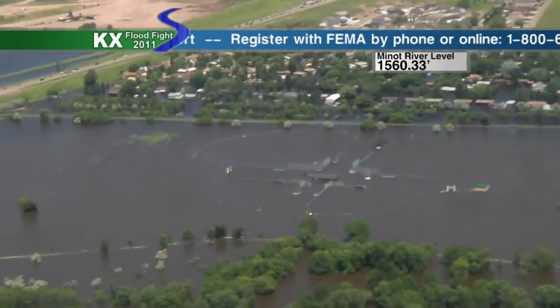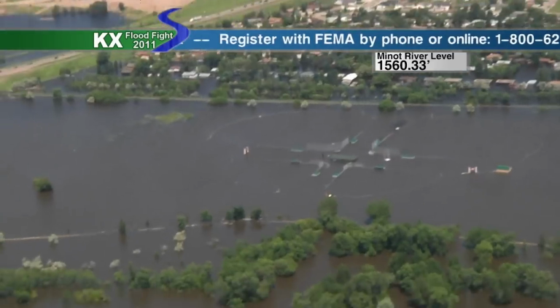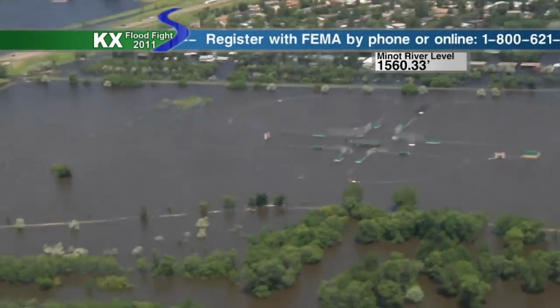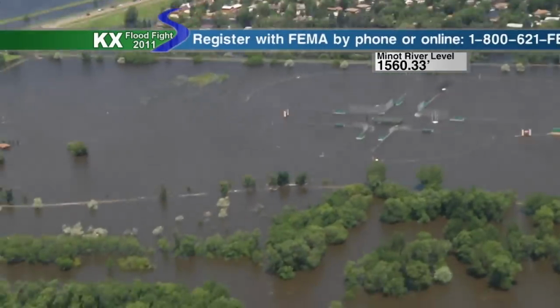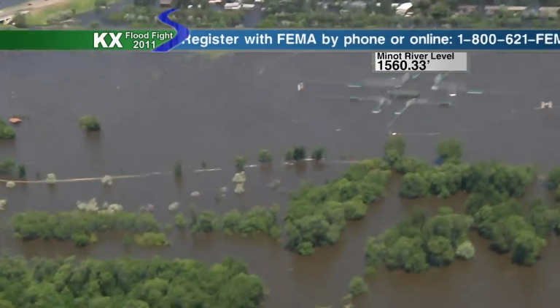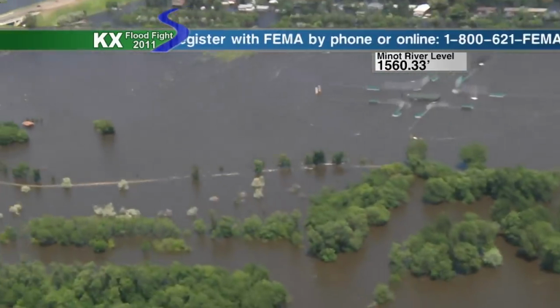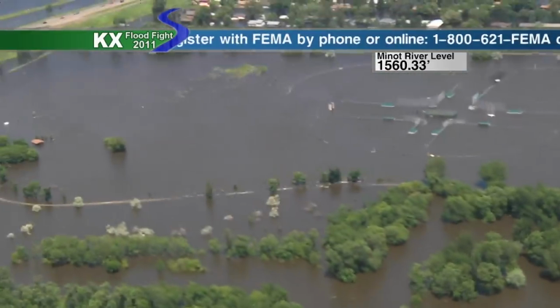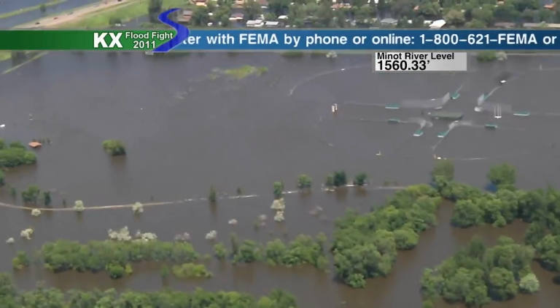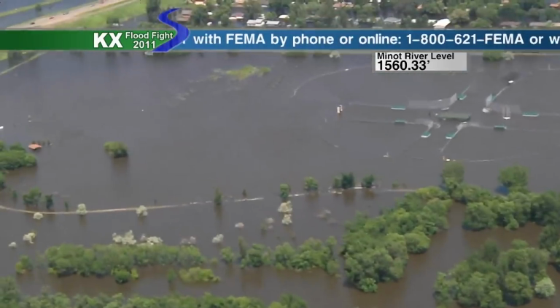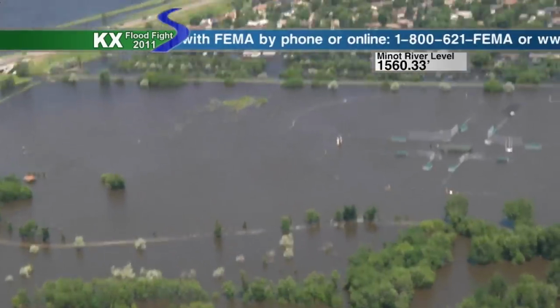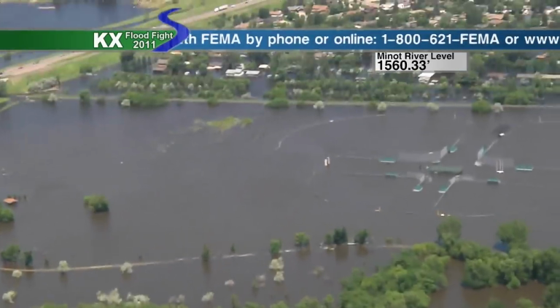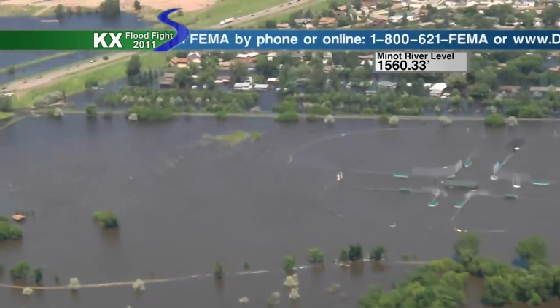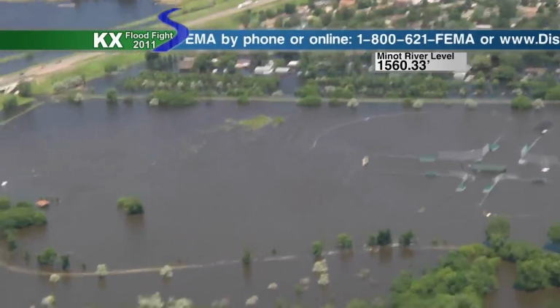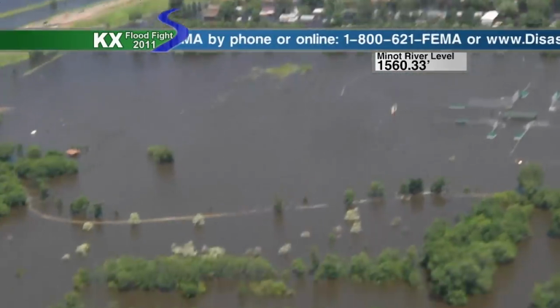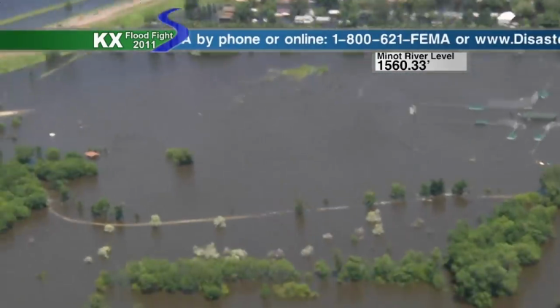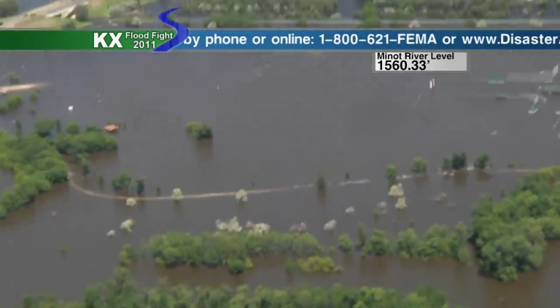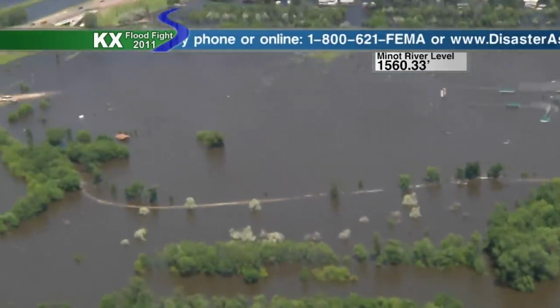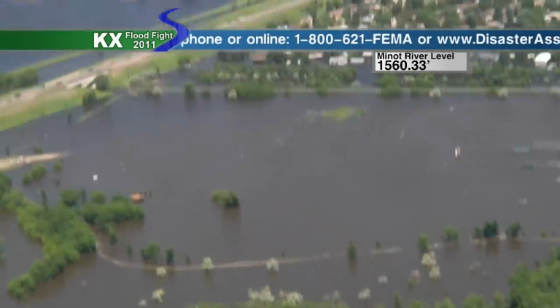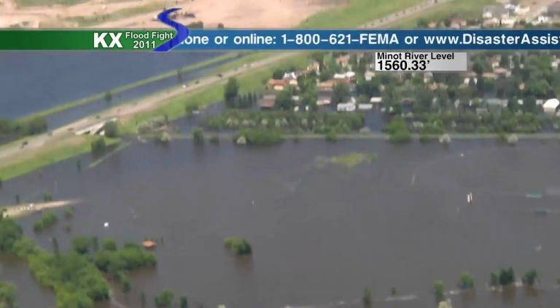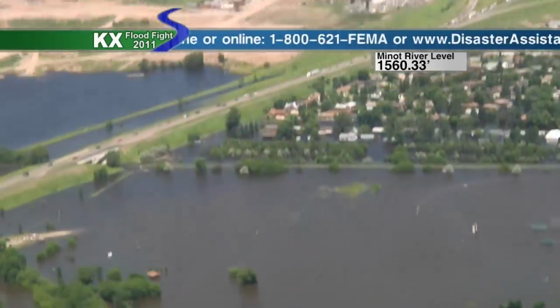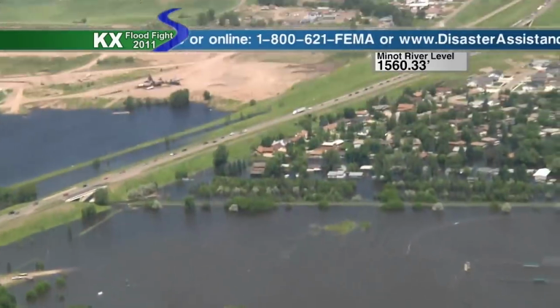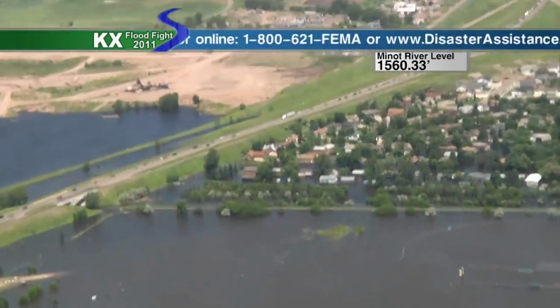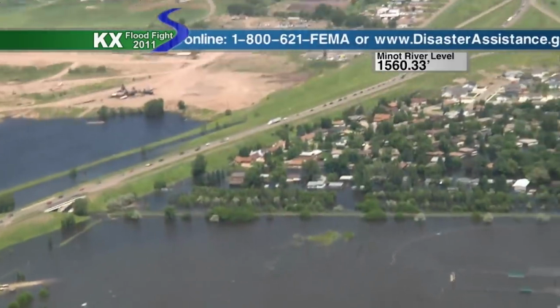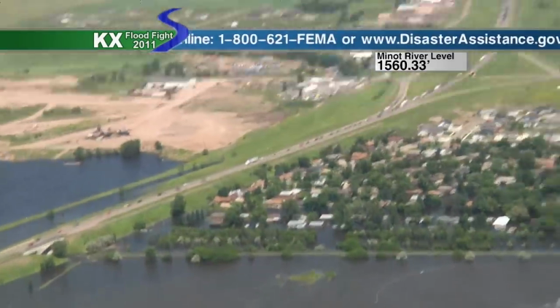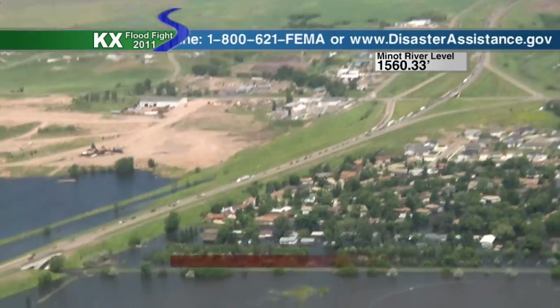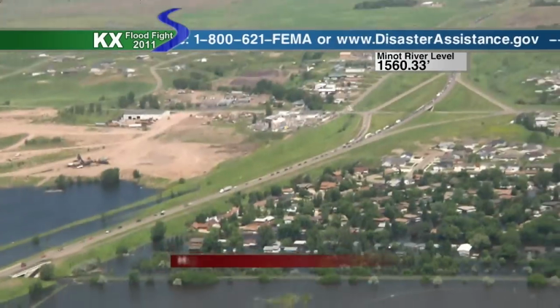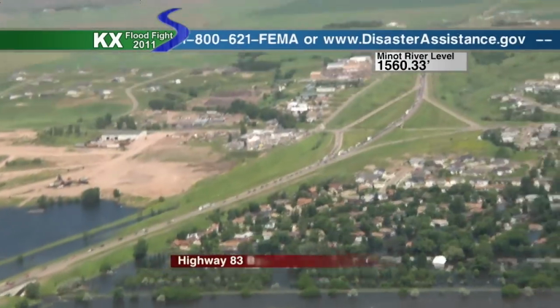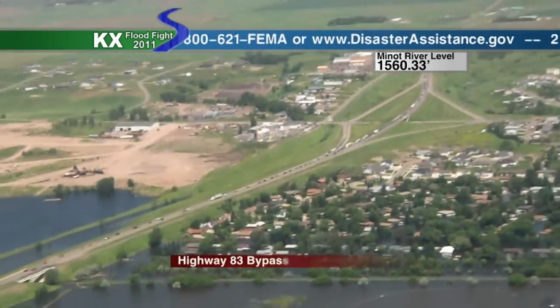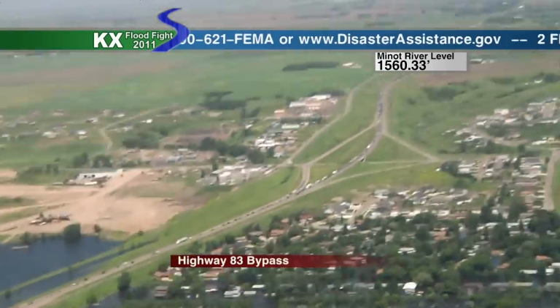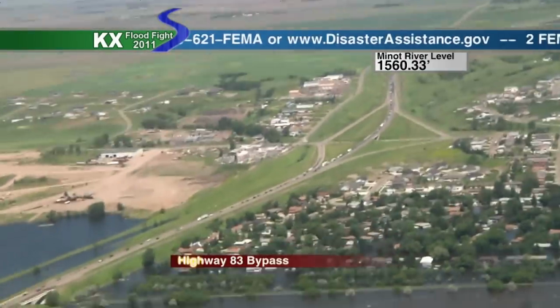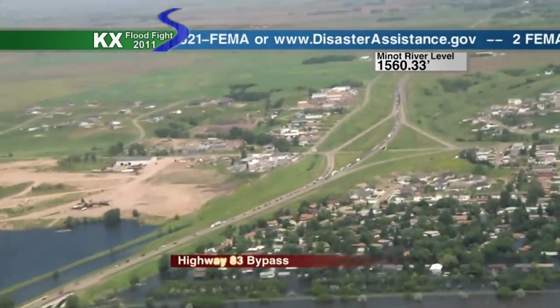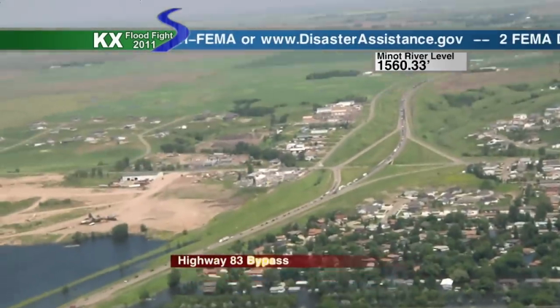They still had some of the equipment hooked up in the Black Hawk that we were flying on earlier — not in the plane here, but in that Black Hawk that we were flying on earlier.